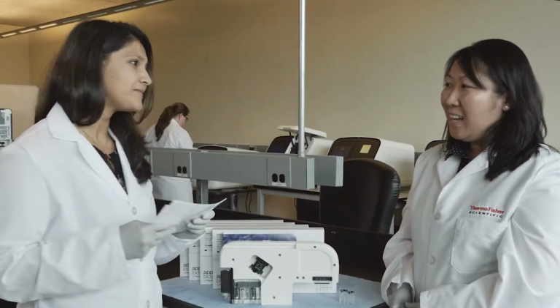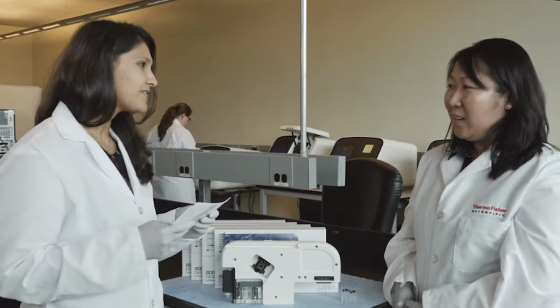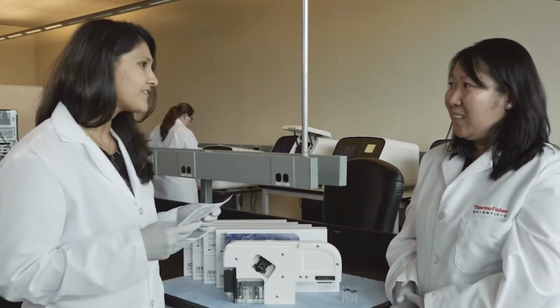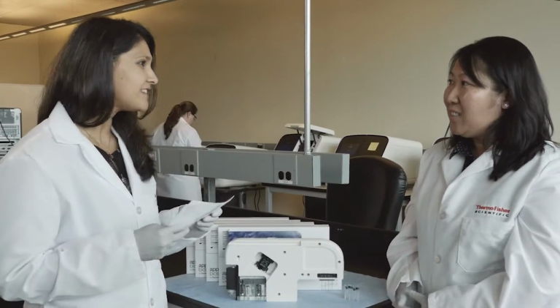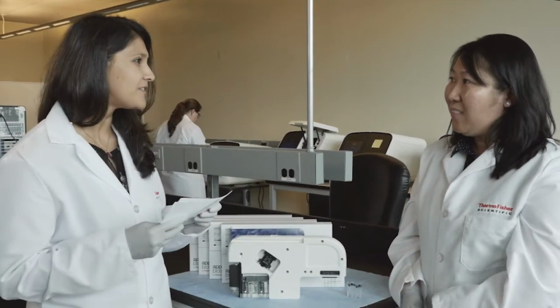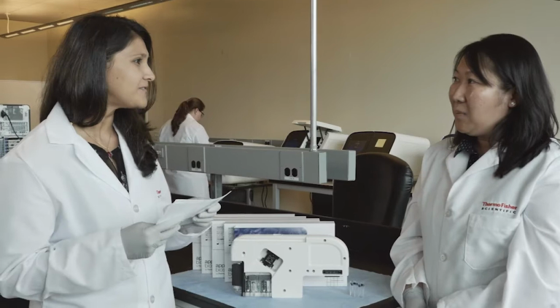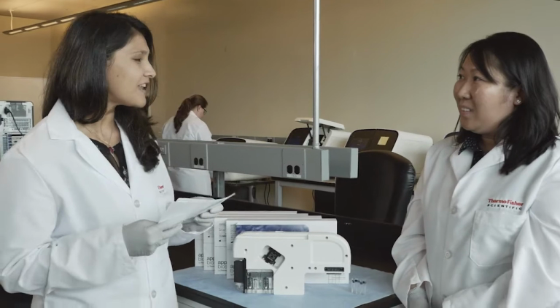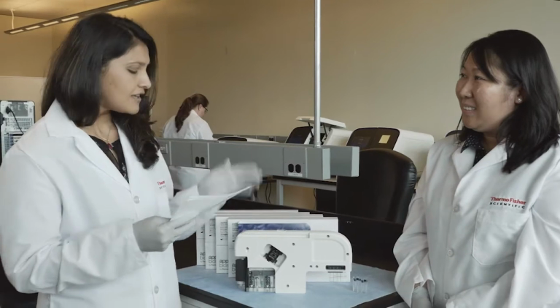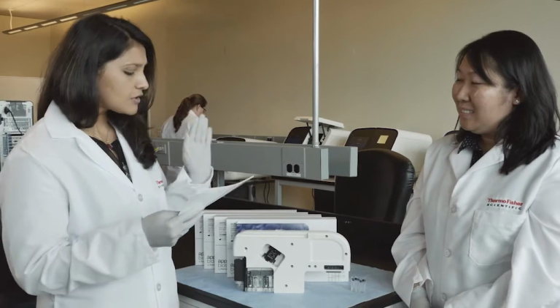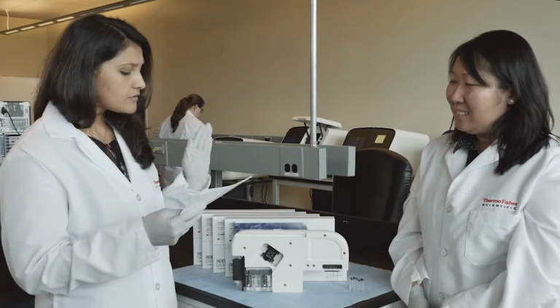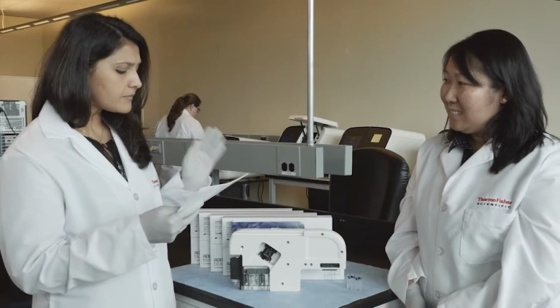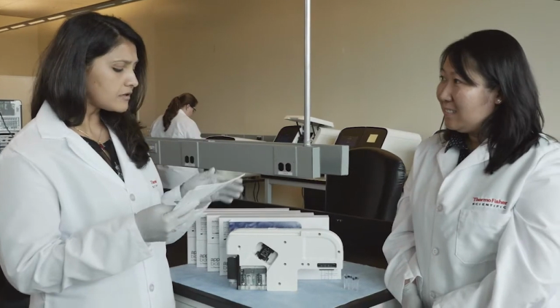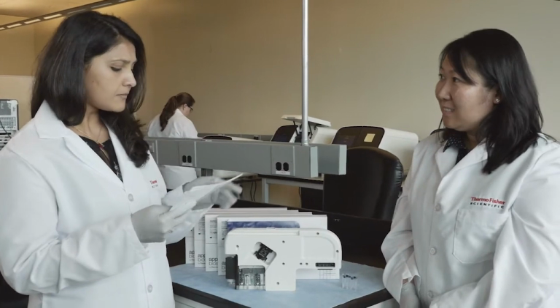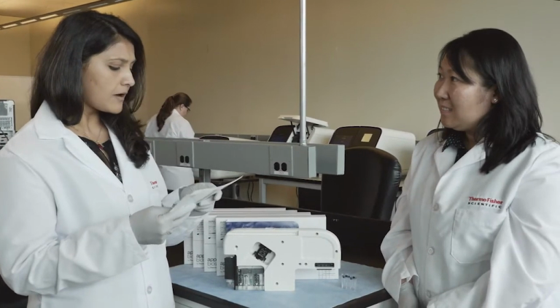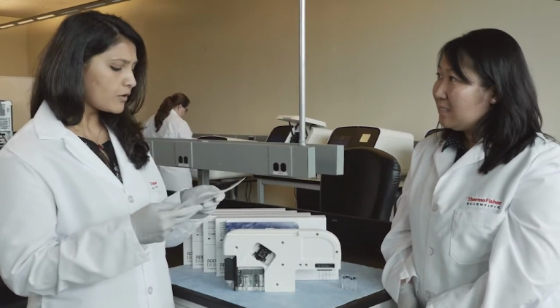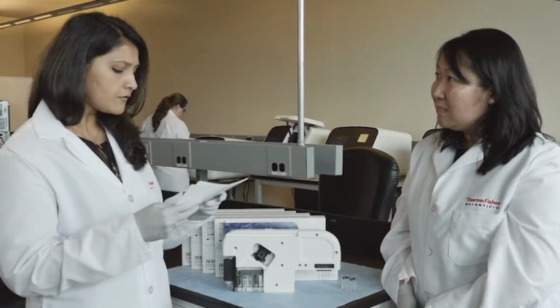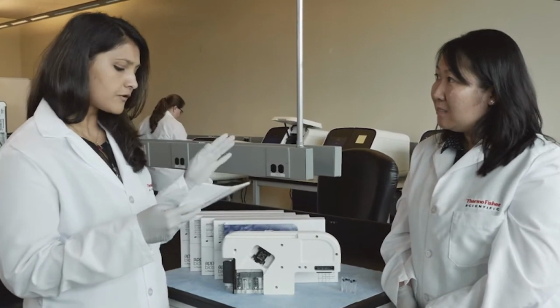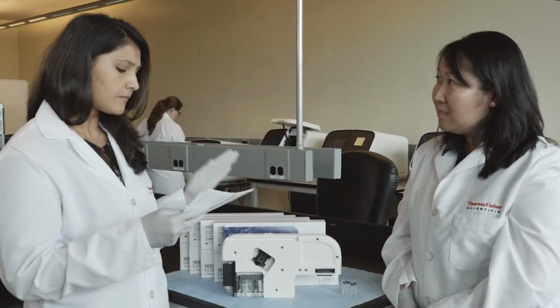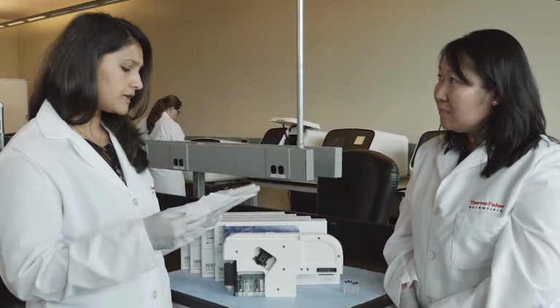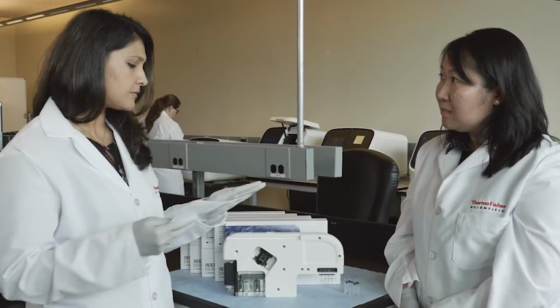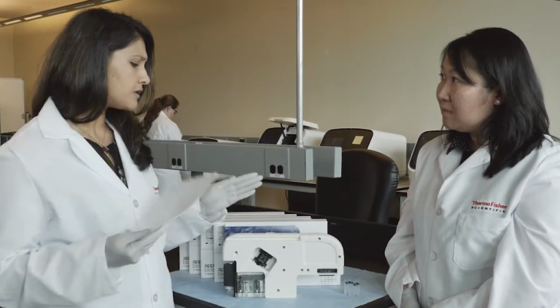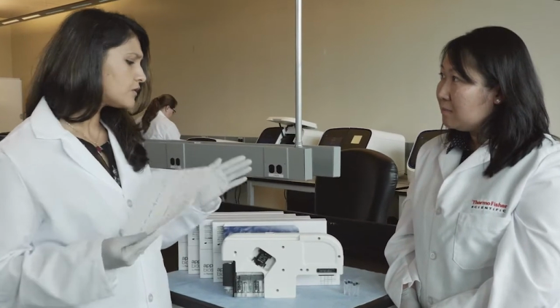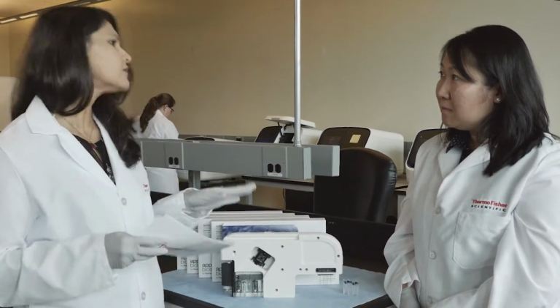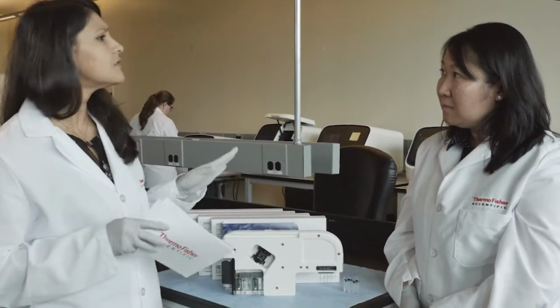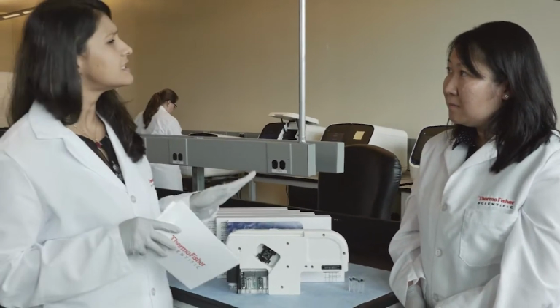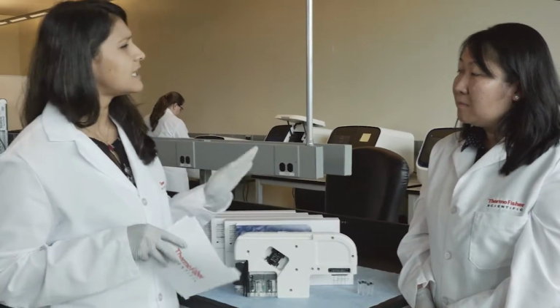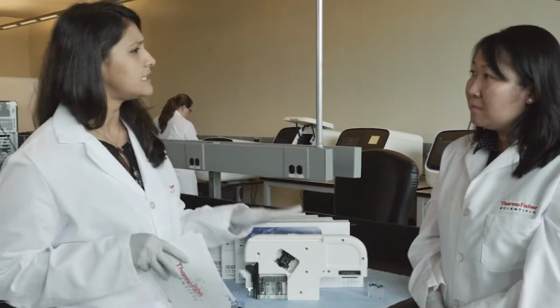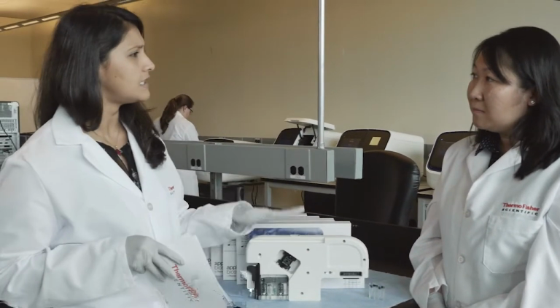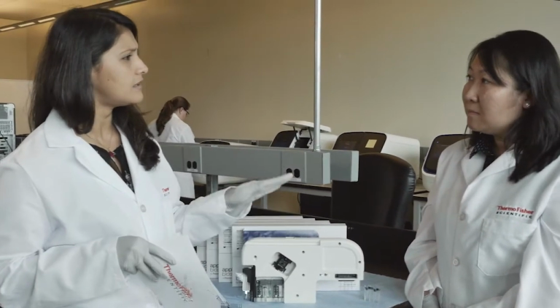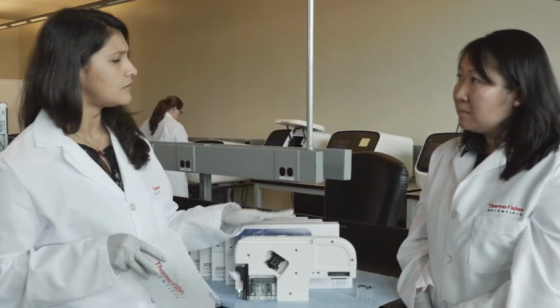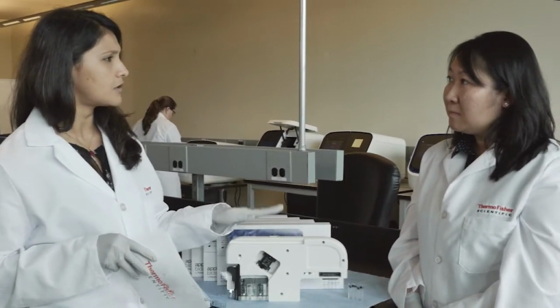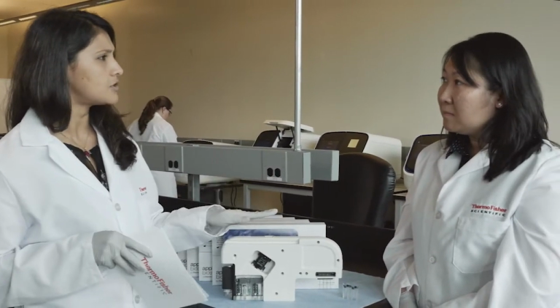Hi, thanks for having me. So tell me a little bit about what you've heard from customers and what sort of led to the idea of the cartridge.